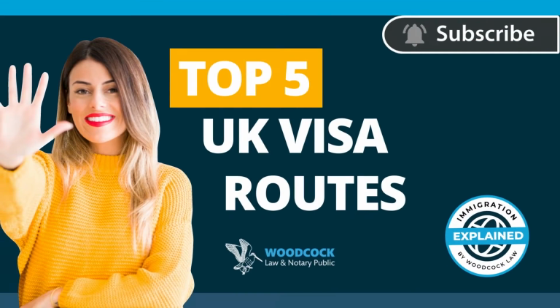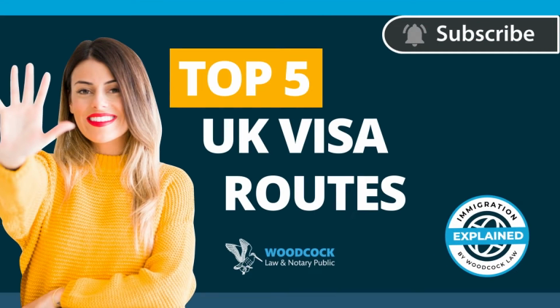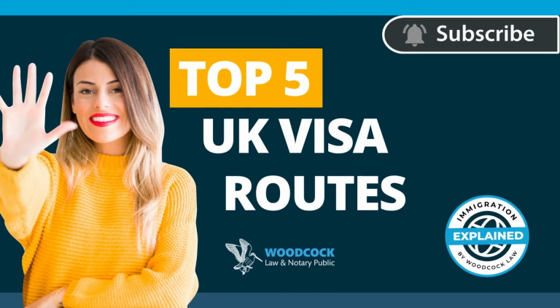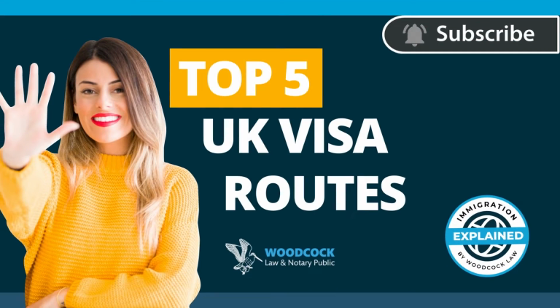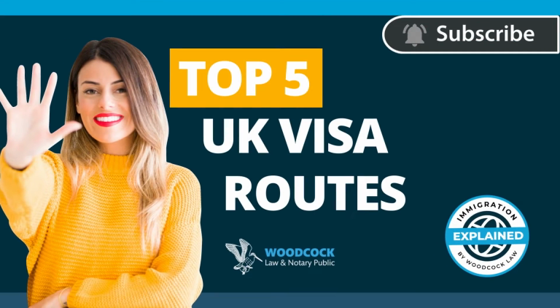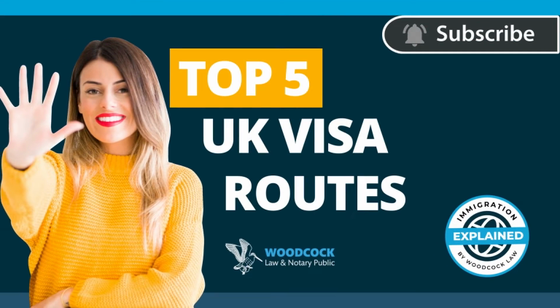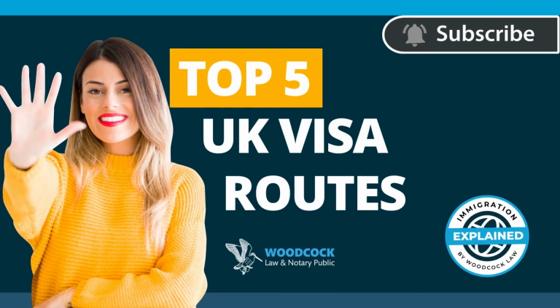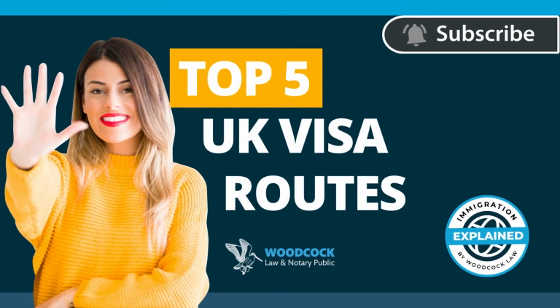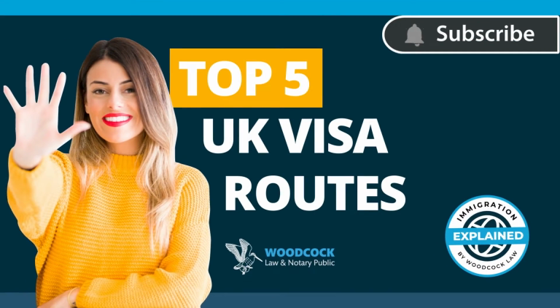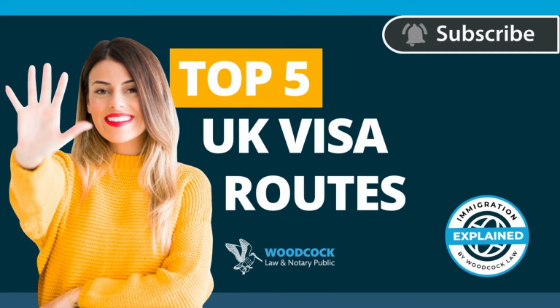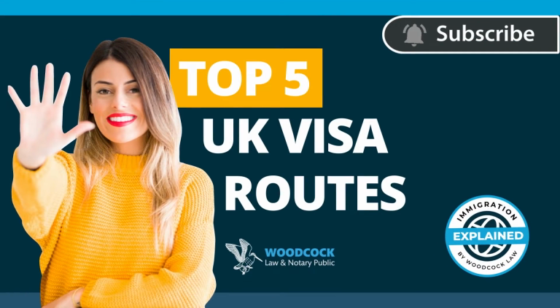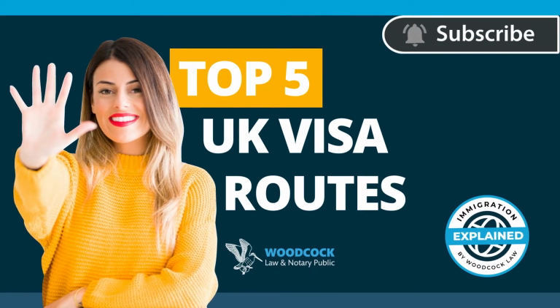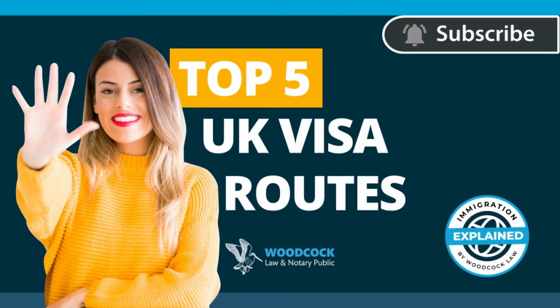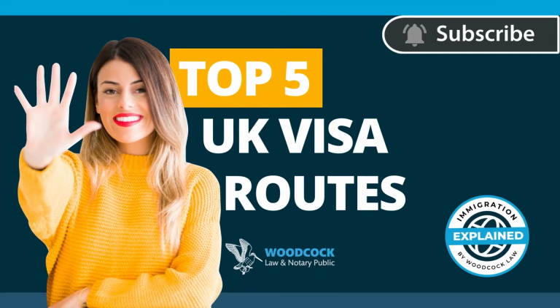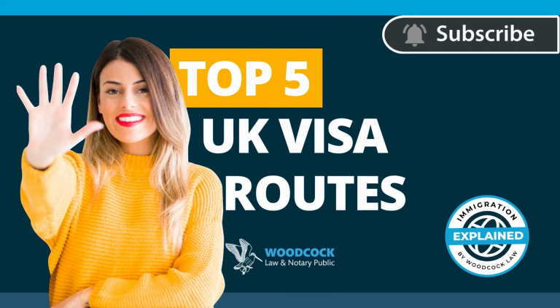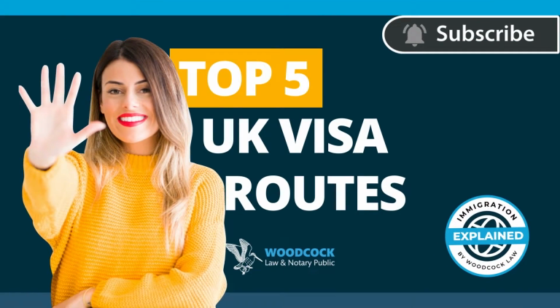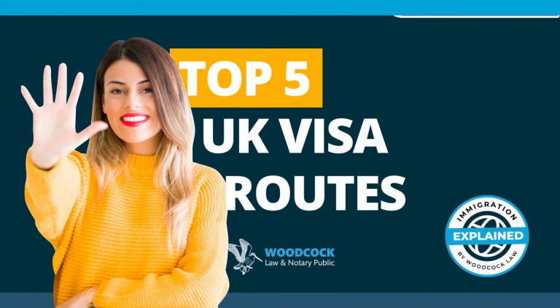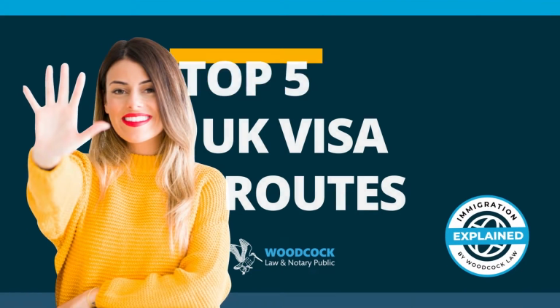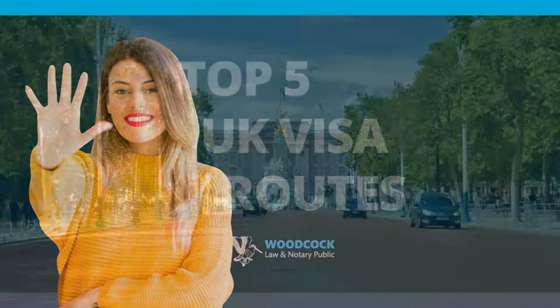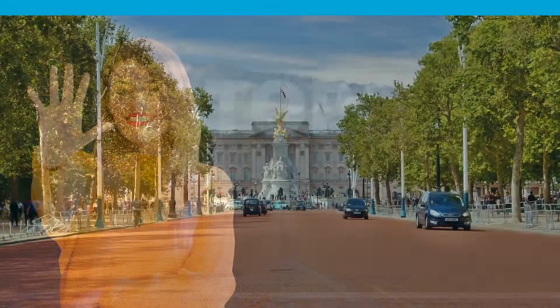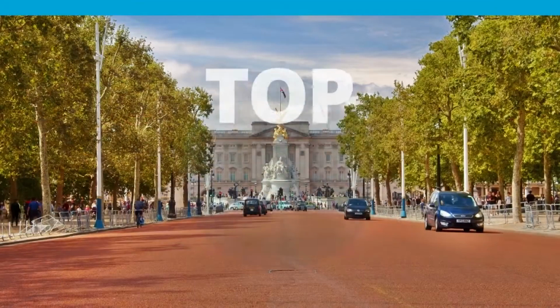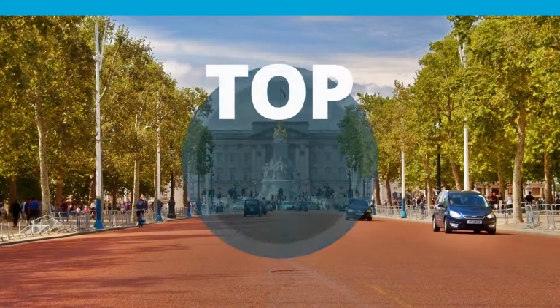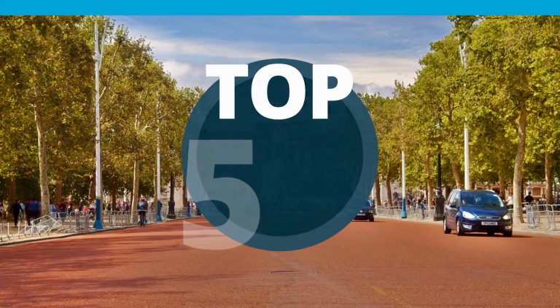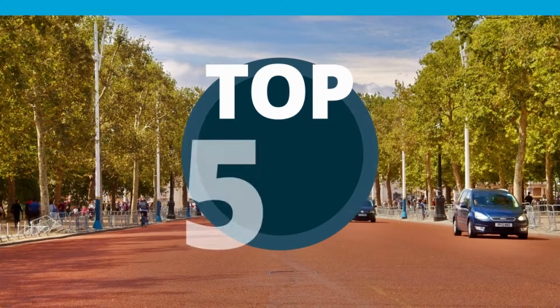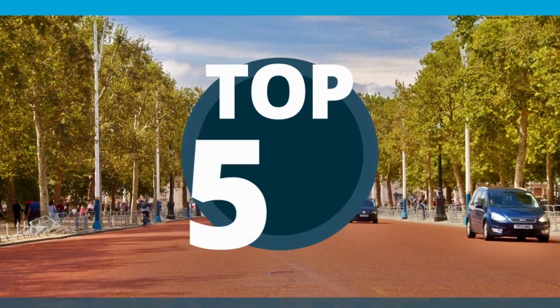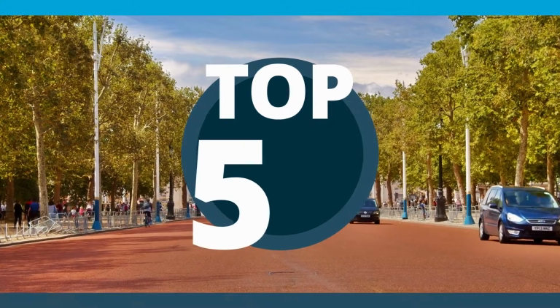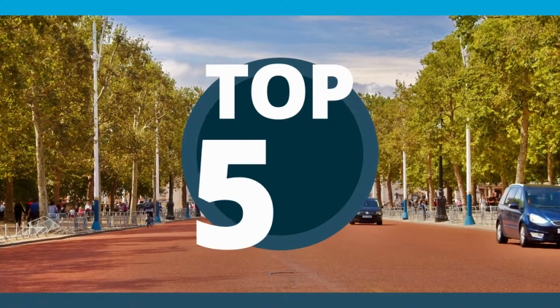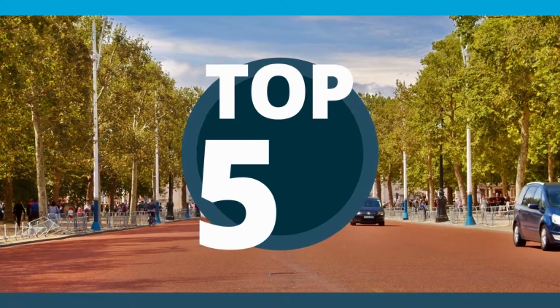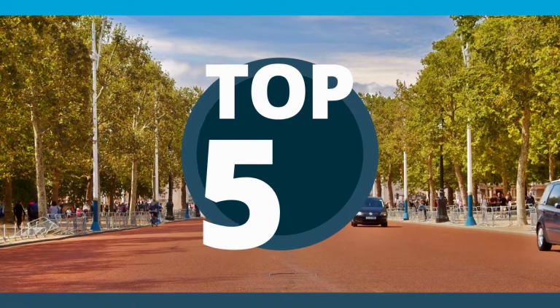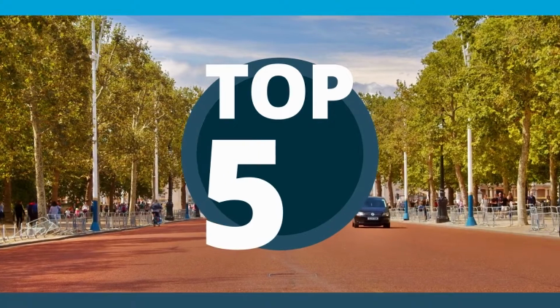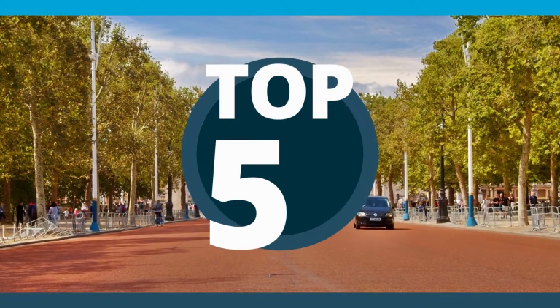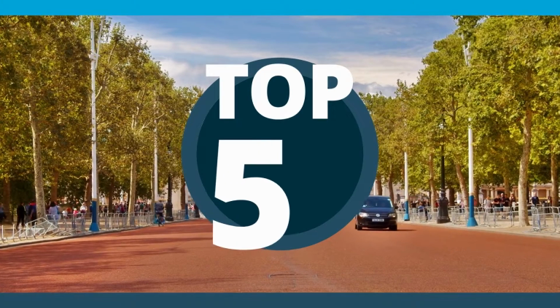Today we're going to look at some of the most popular visa routes for people coming to the UK. Here's our top 5.